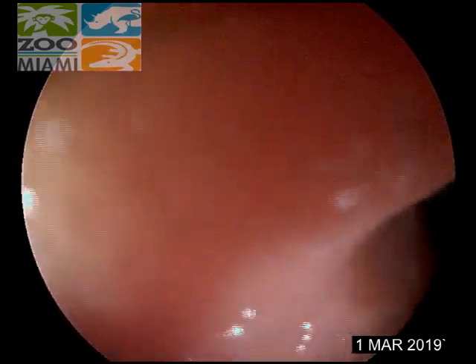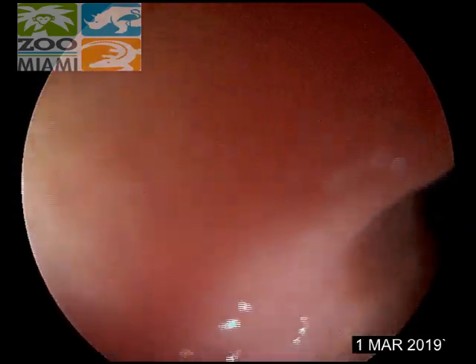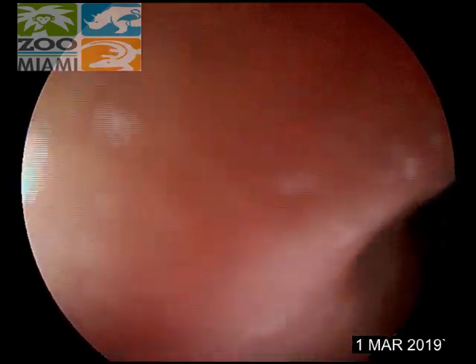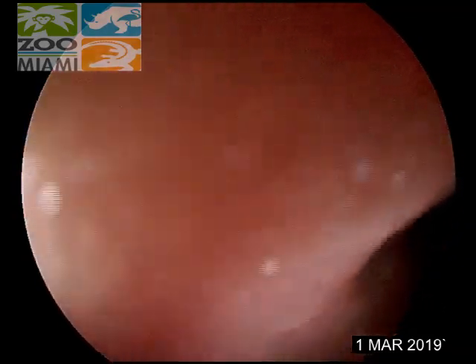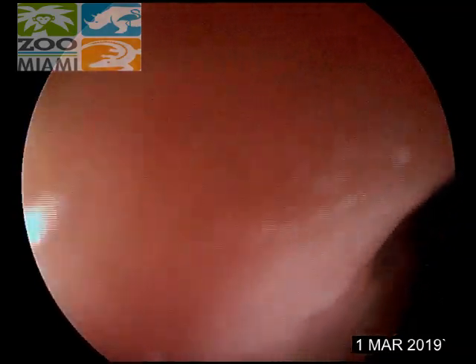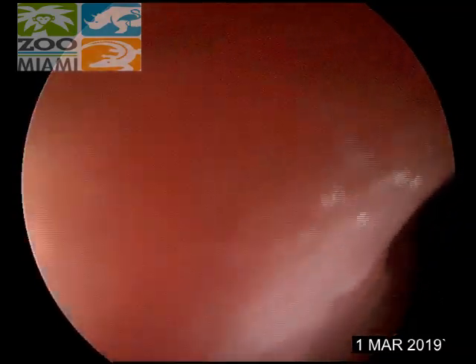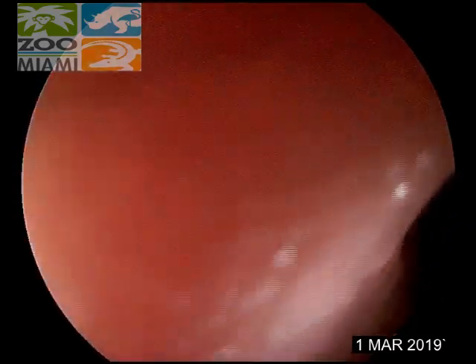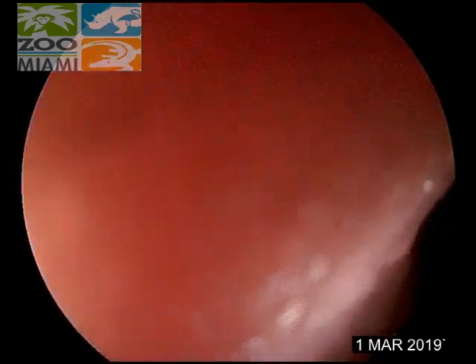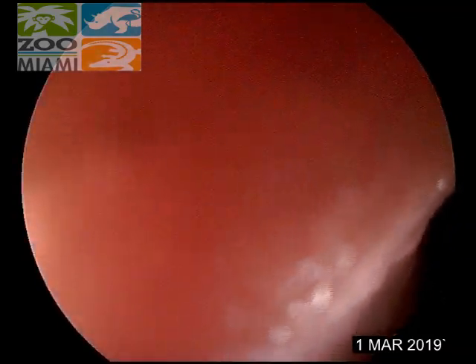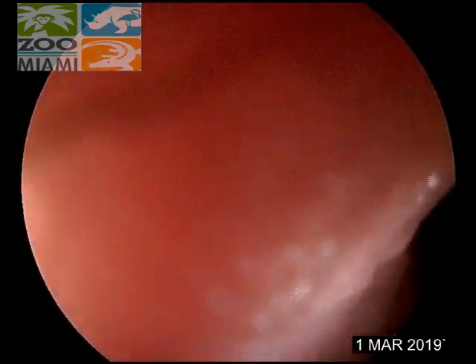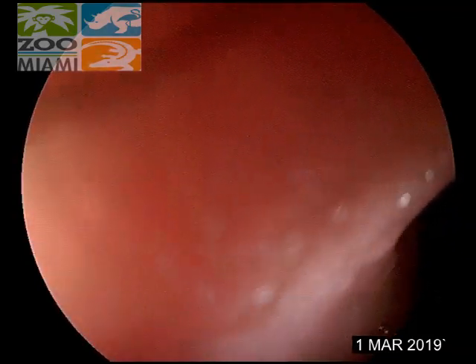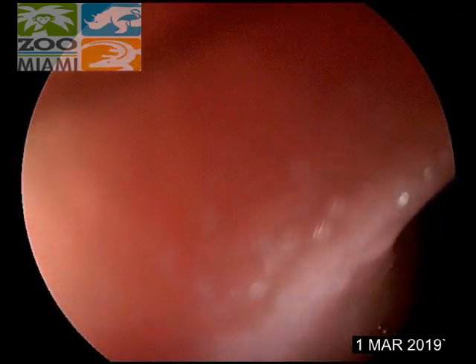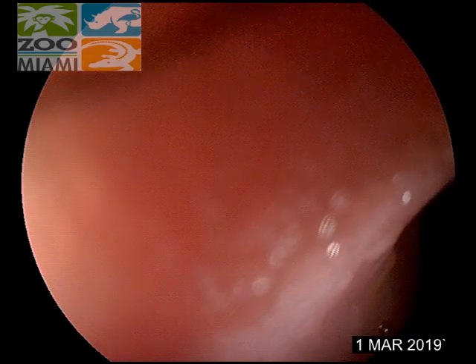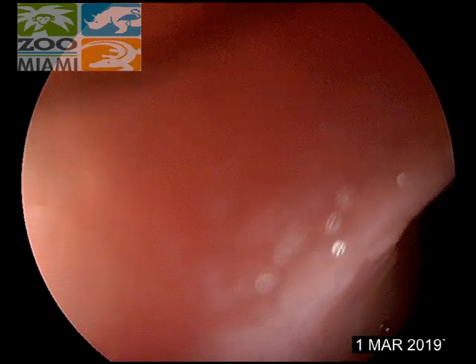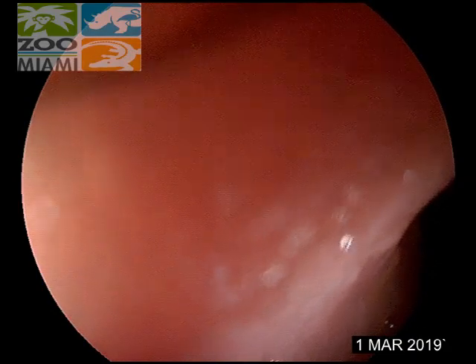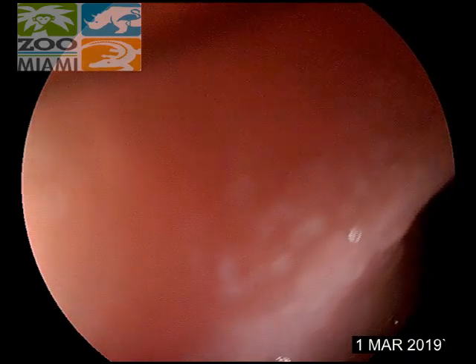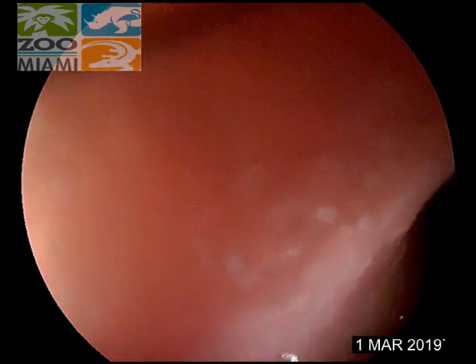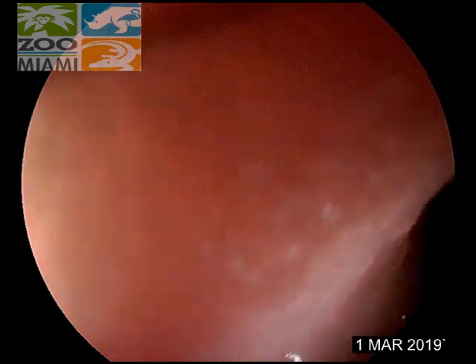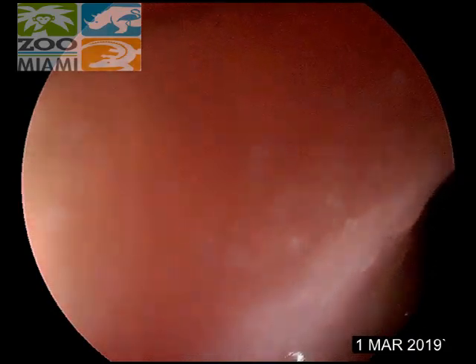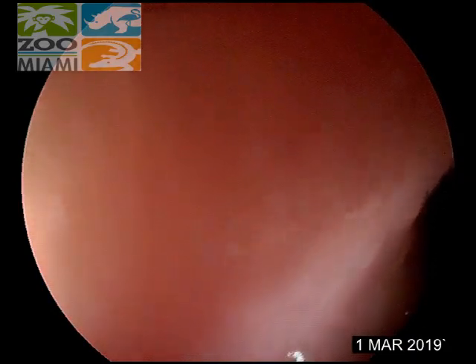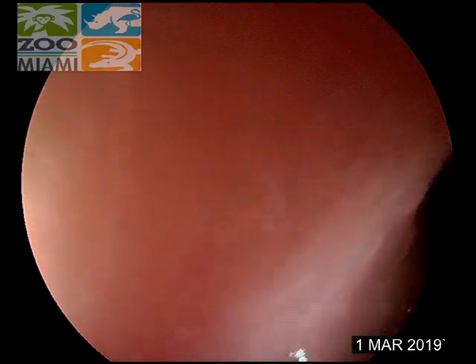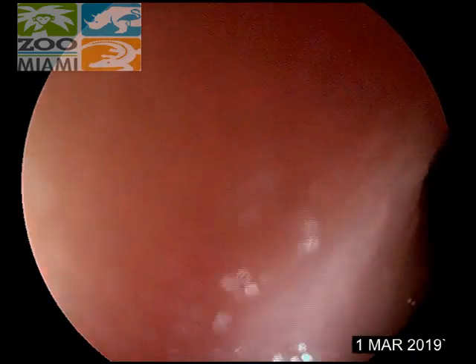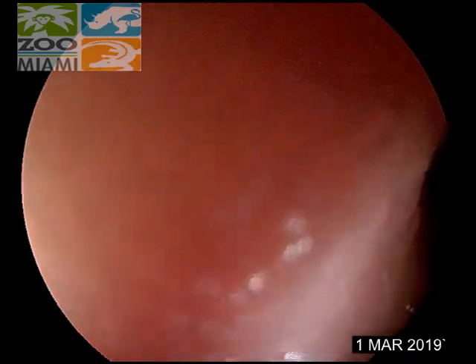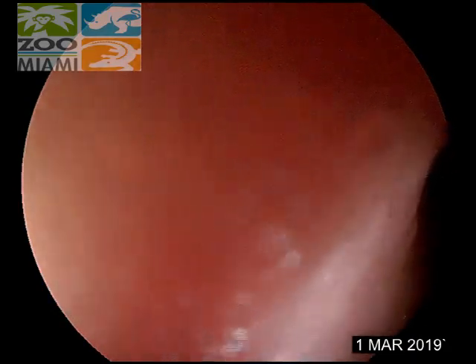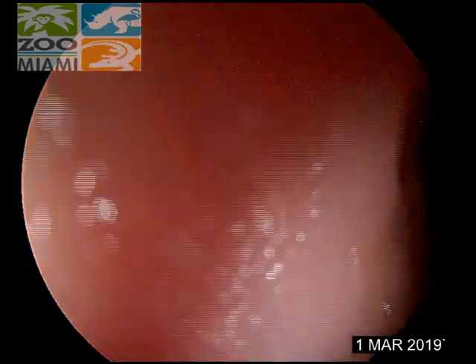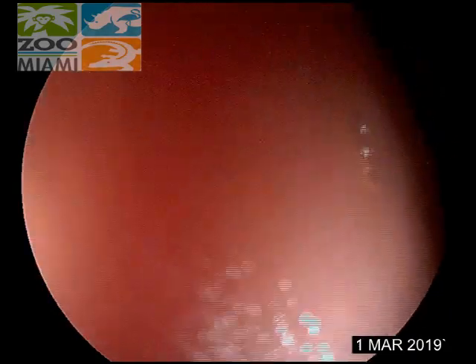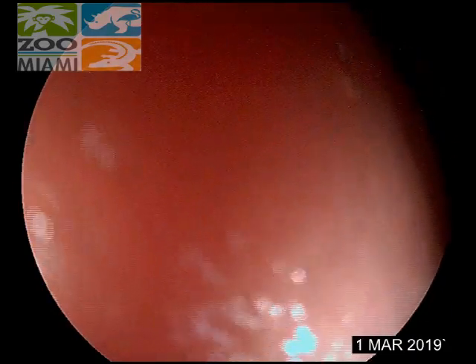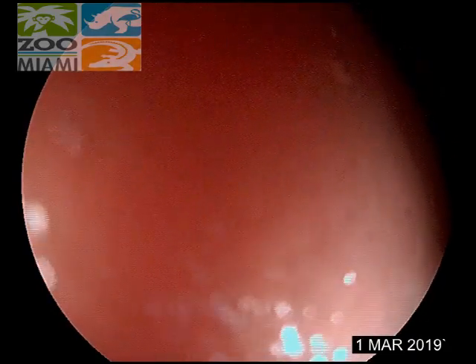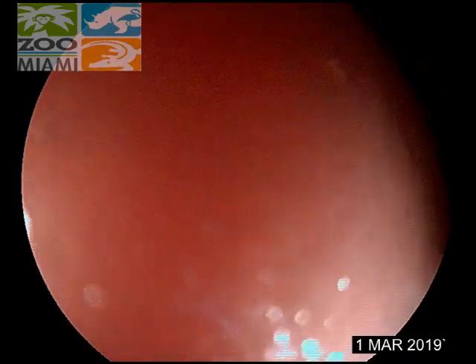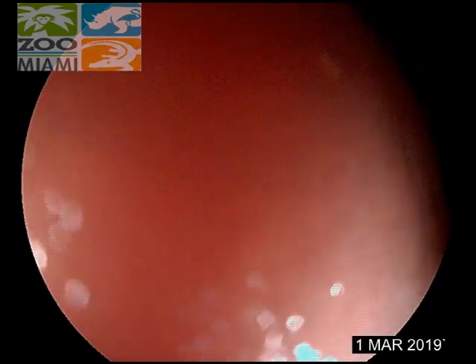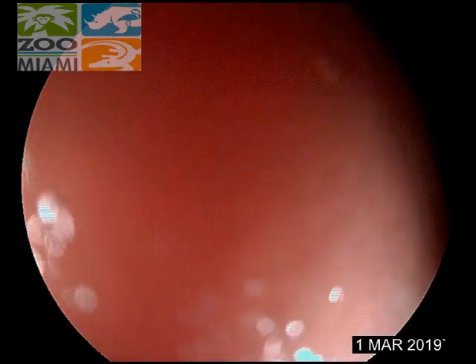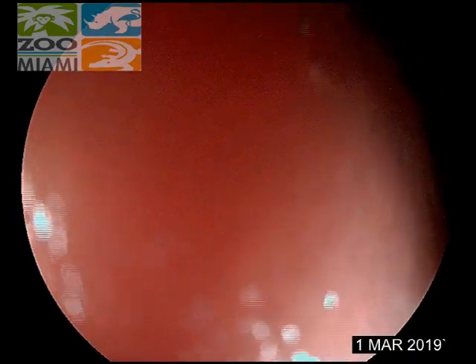Because we're probably this far into the duodenum already, which is most of the duodenum on a dog this size.